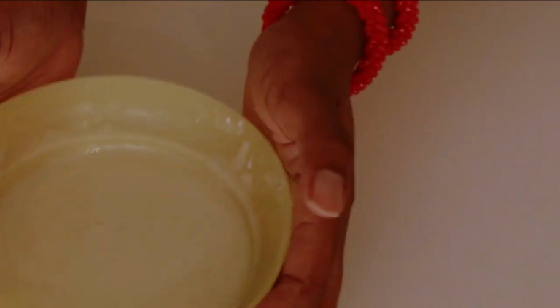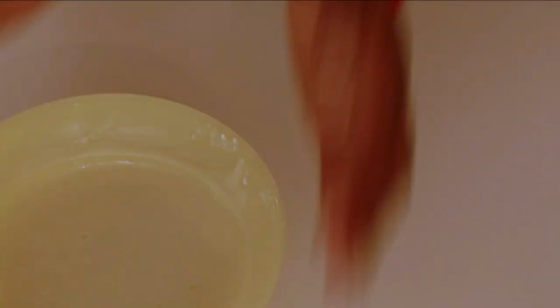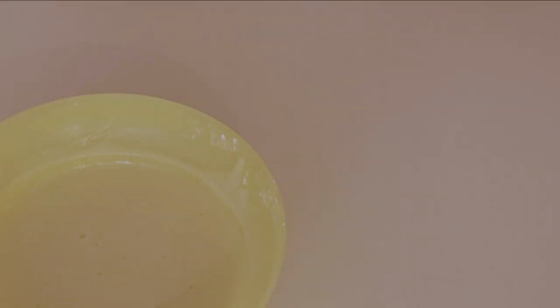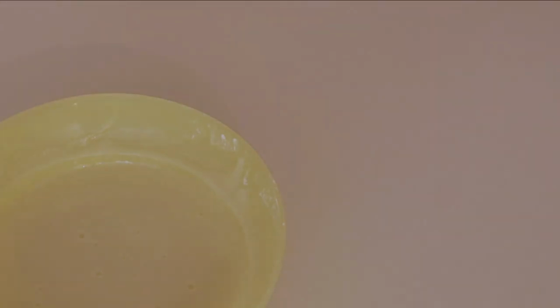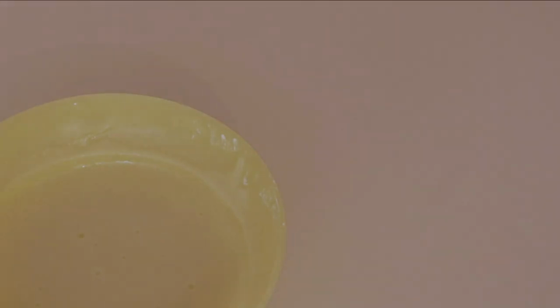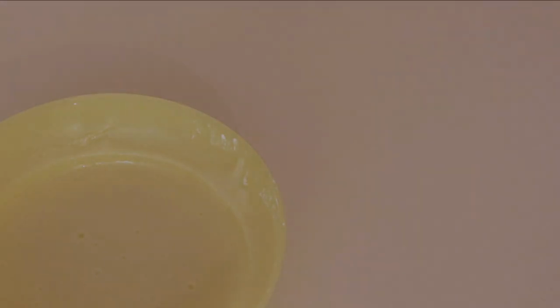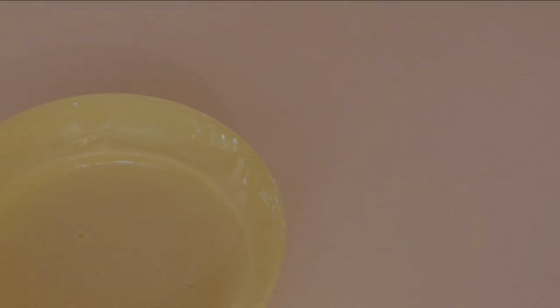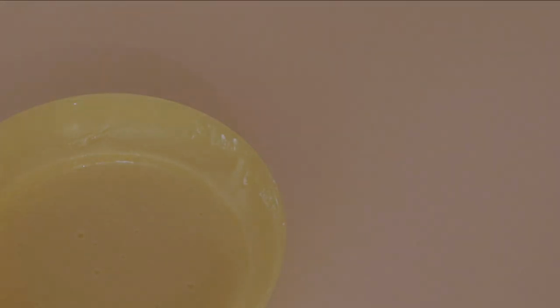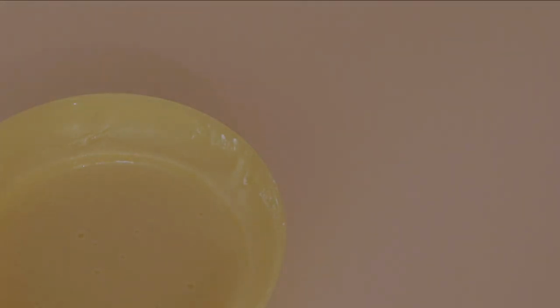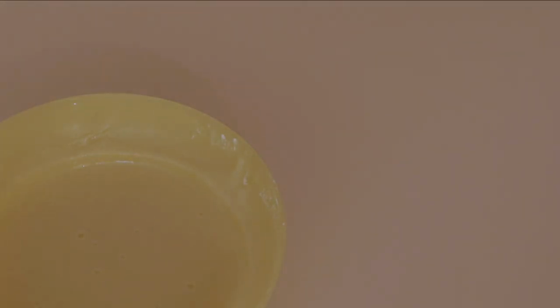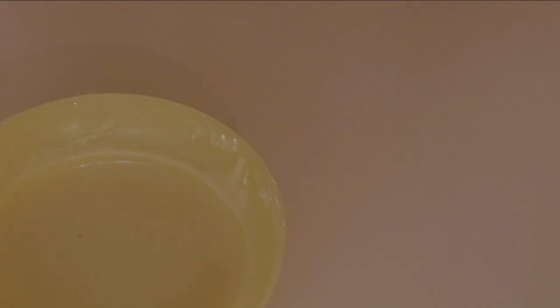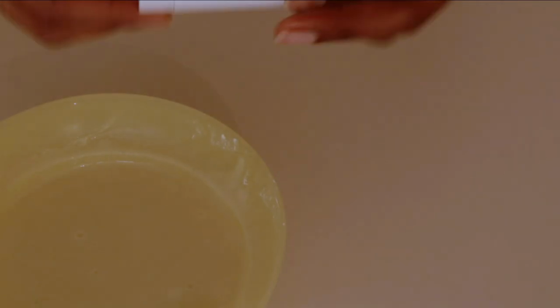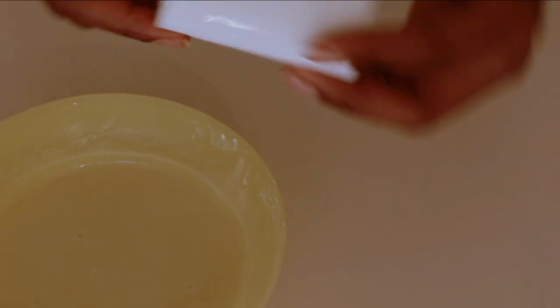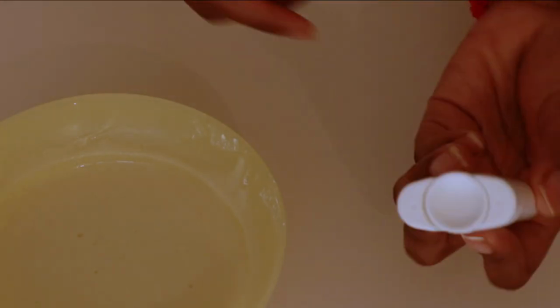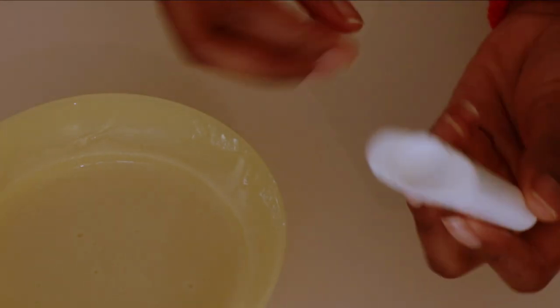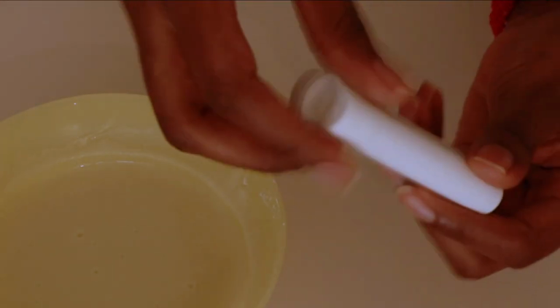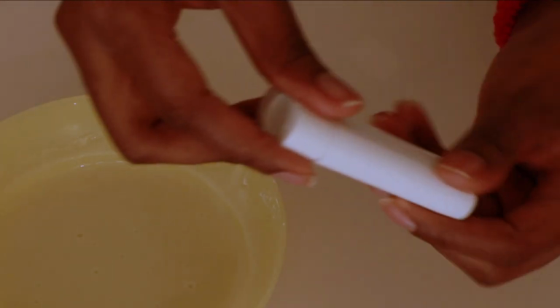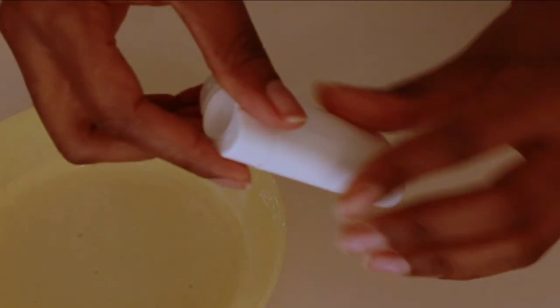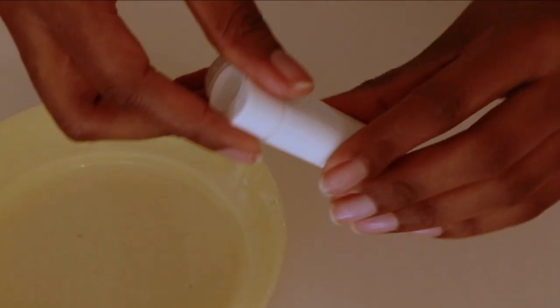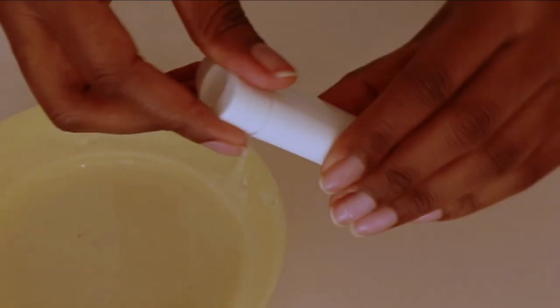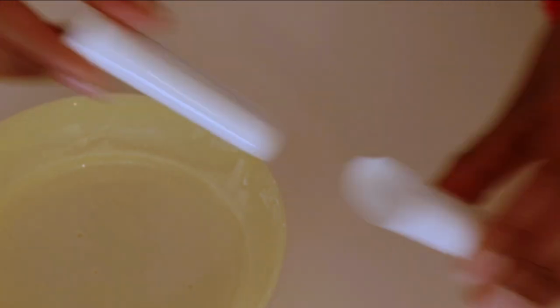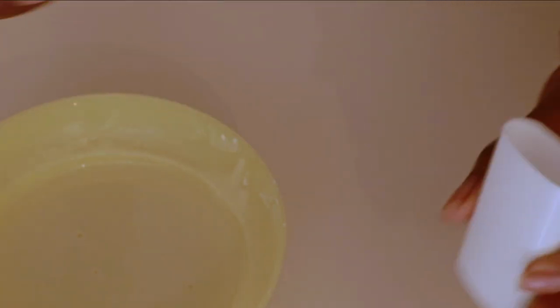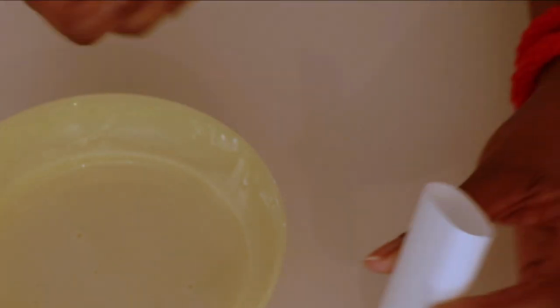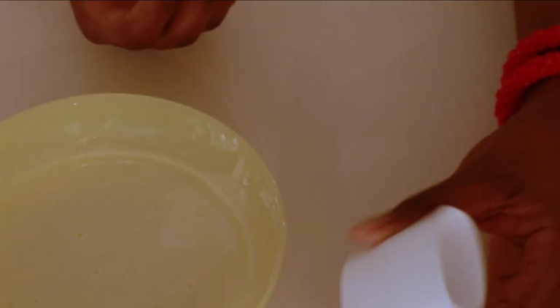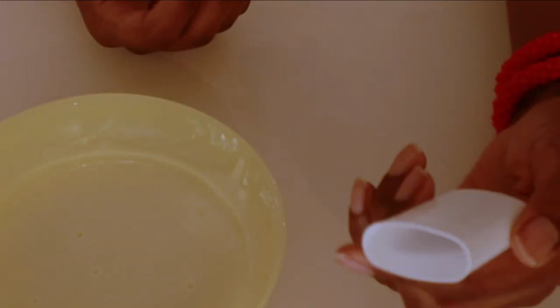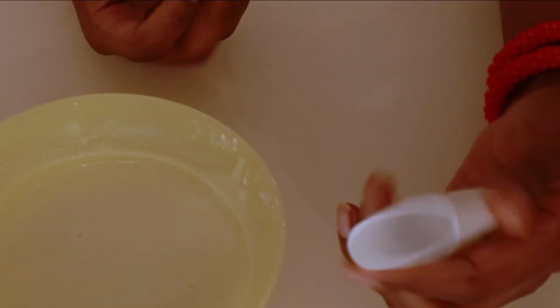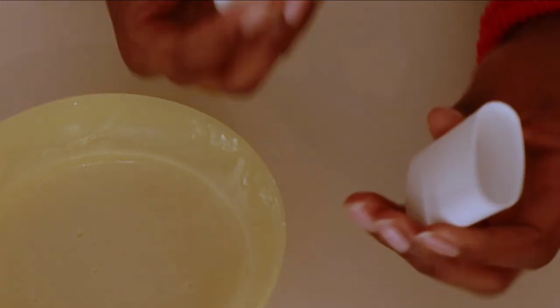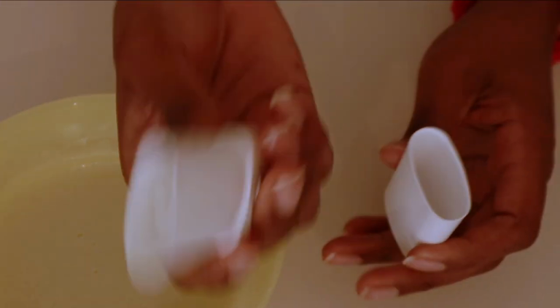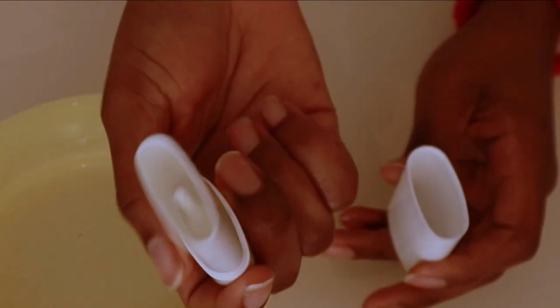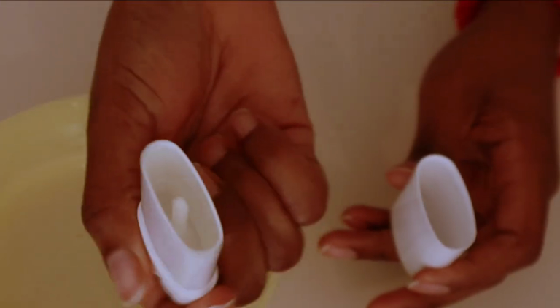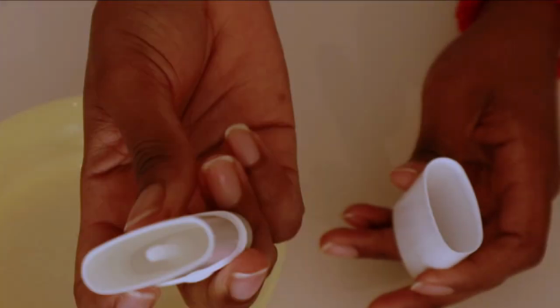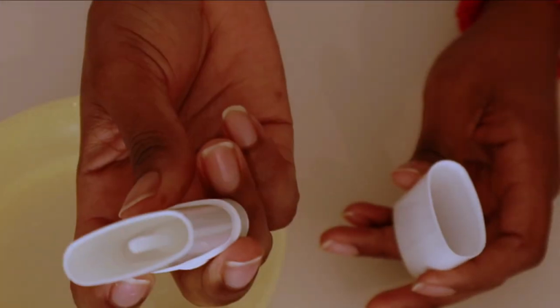So now our deodorant is ready. This is the consistency that we really want. Let's go ahead and transfer this into our containers.